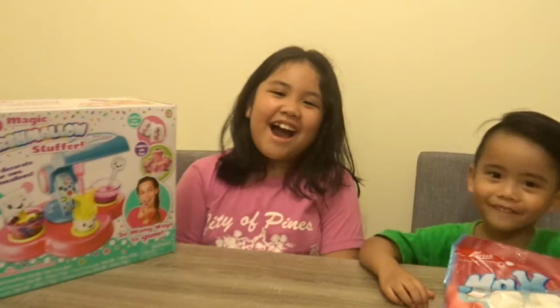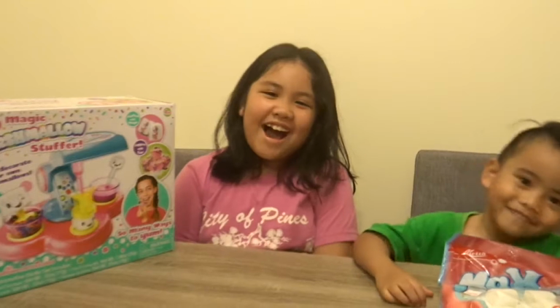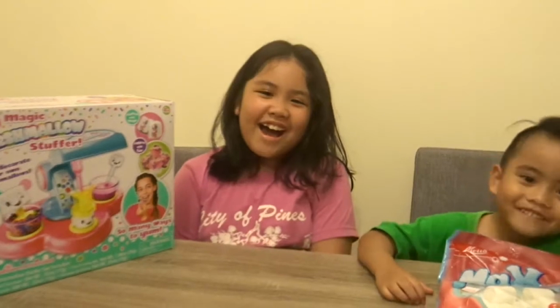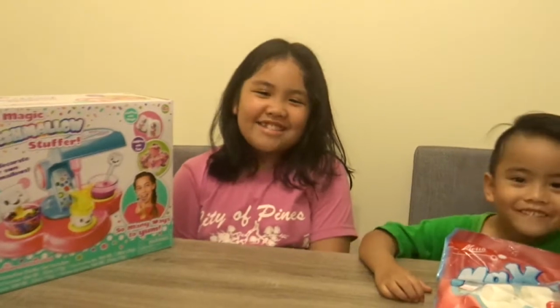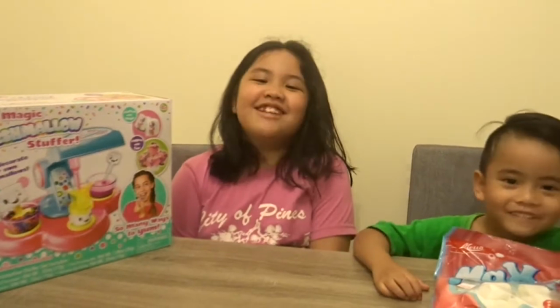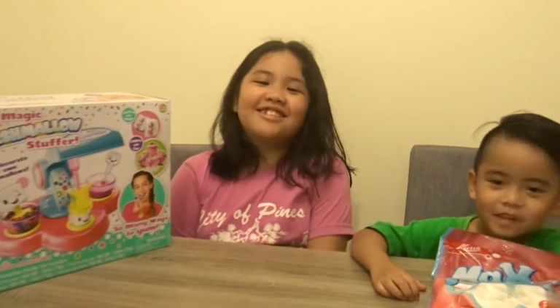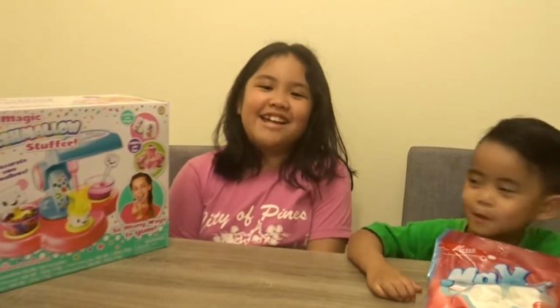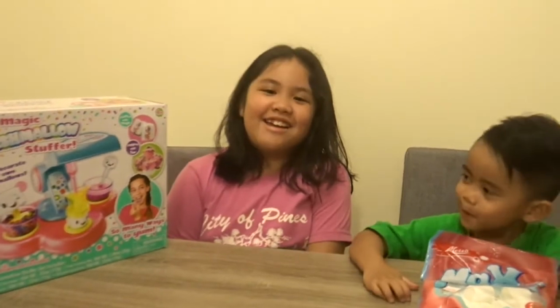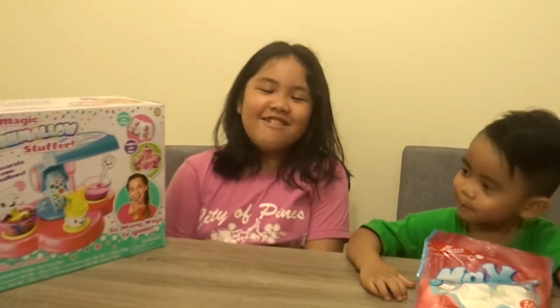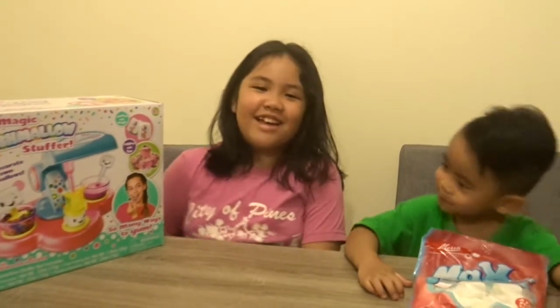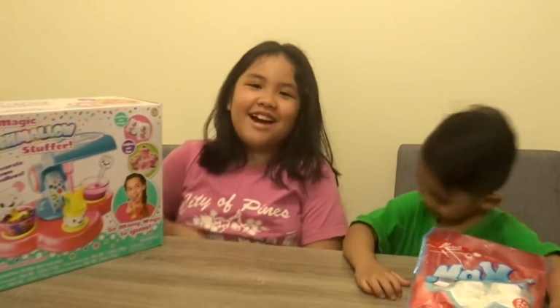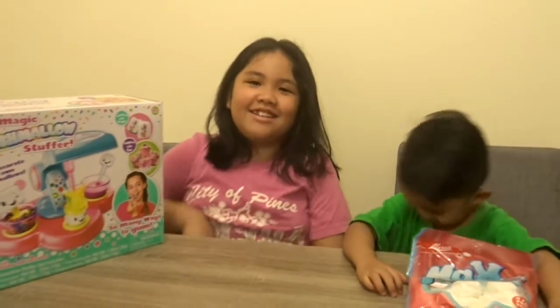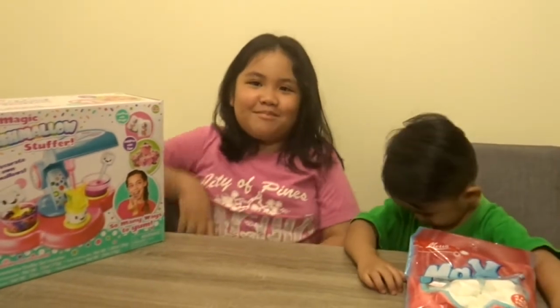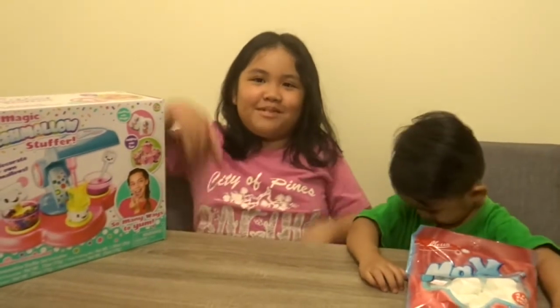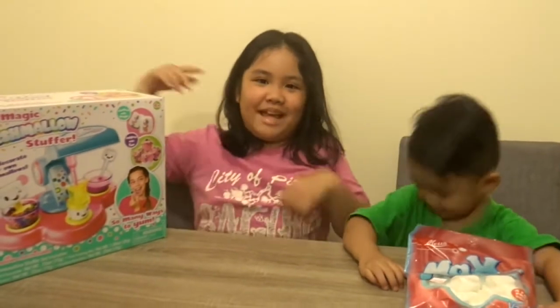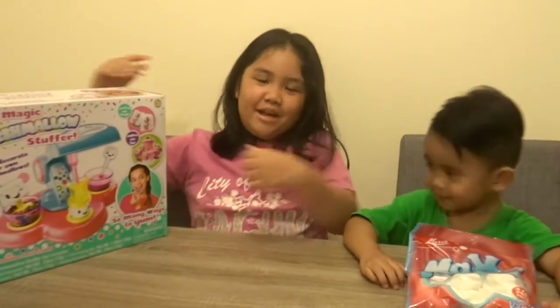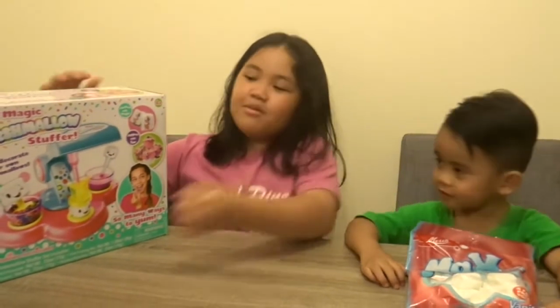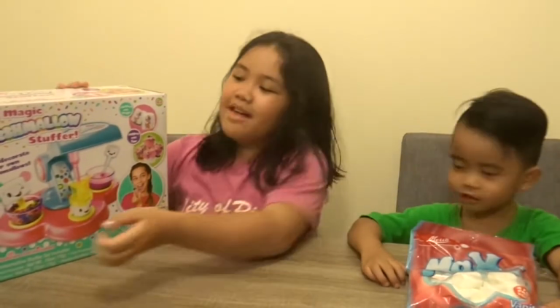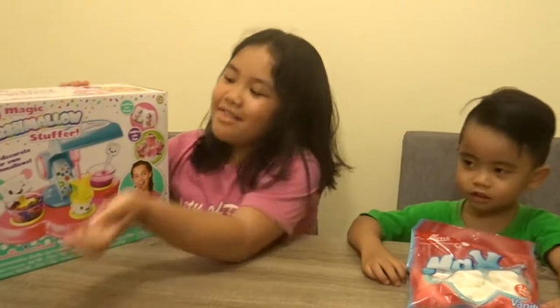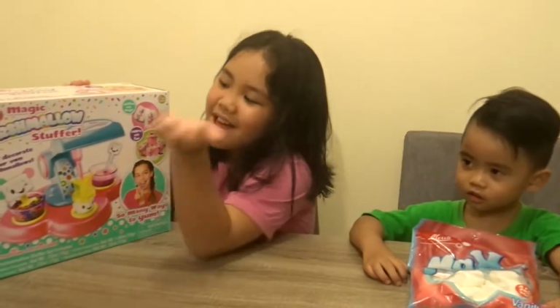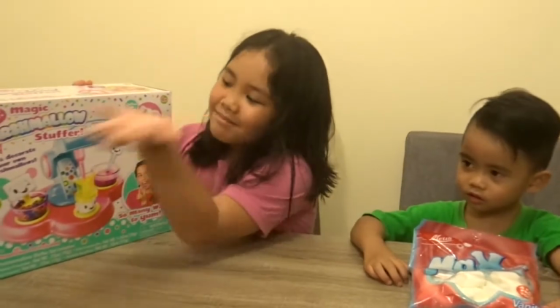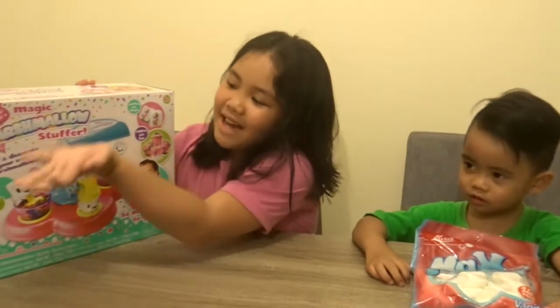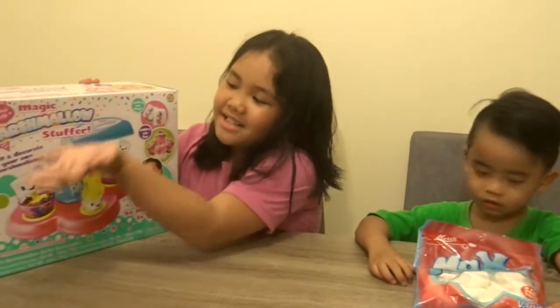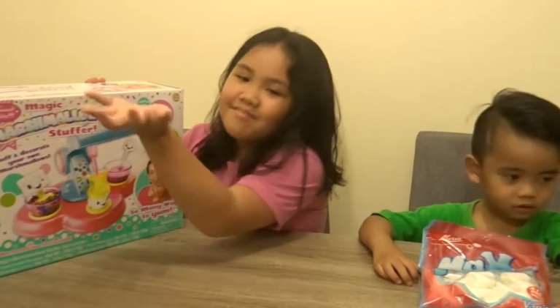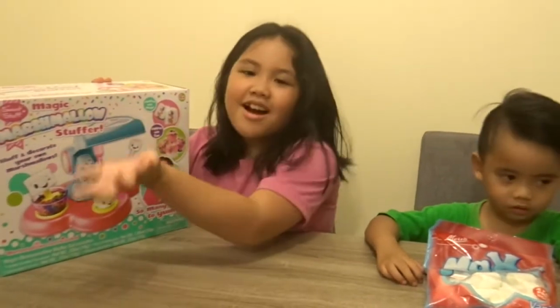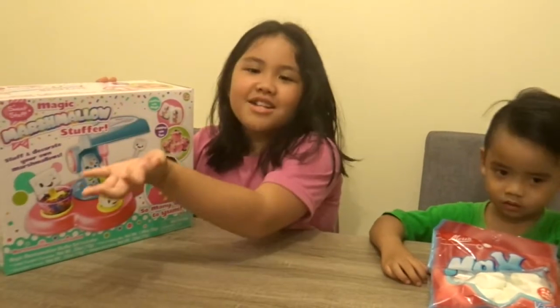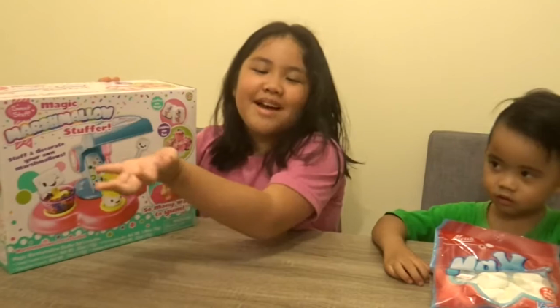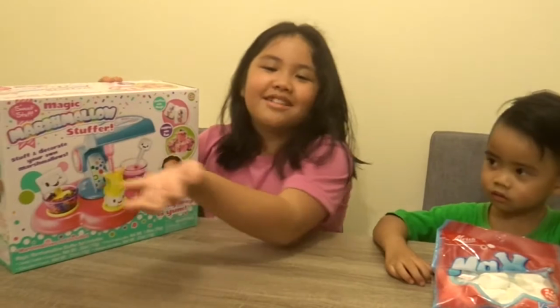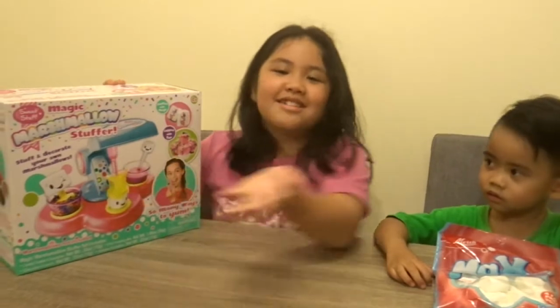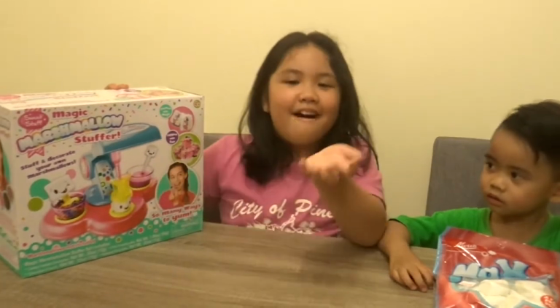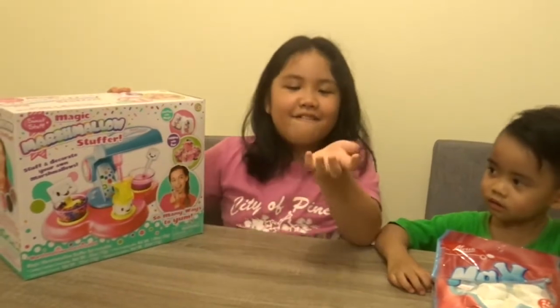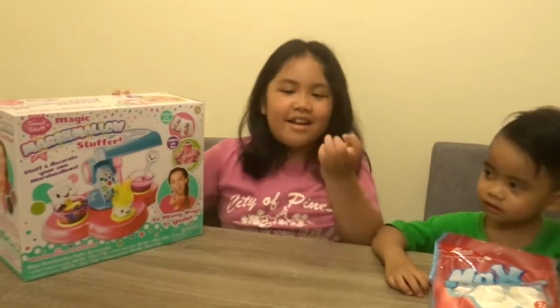Hi! Today we're going to play with Magic Marshmallow Stuffer.